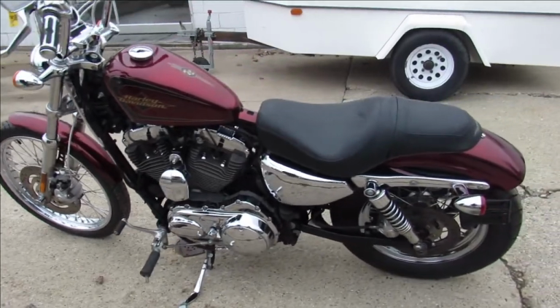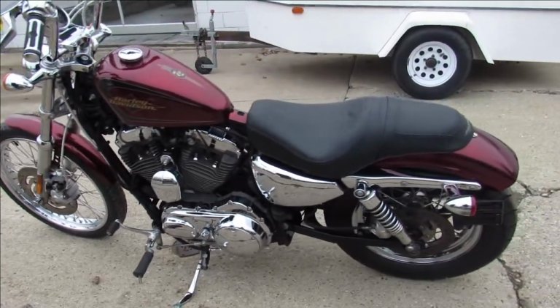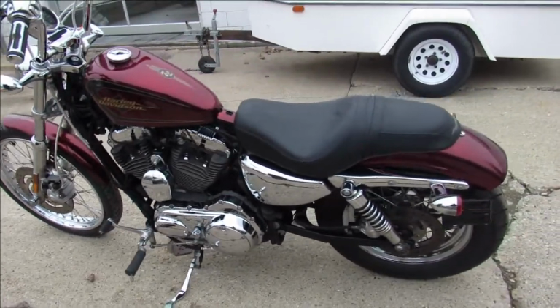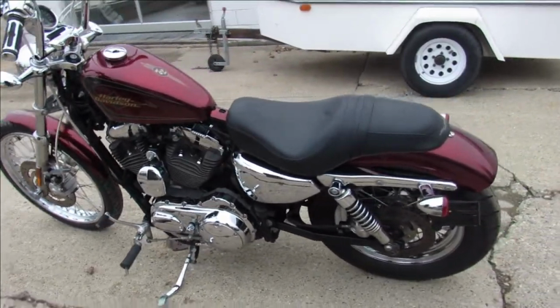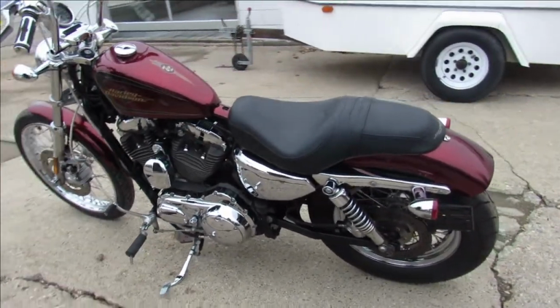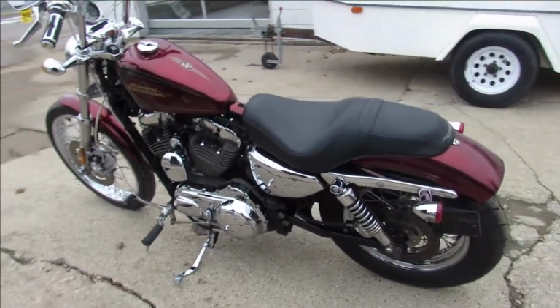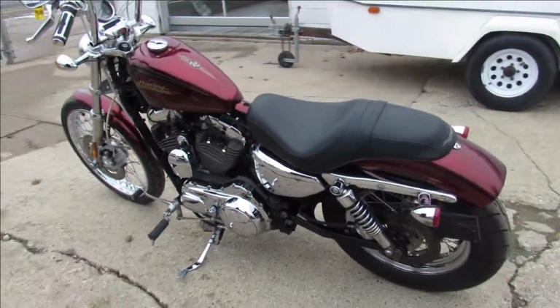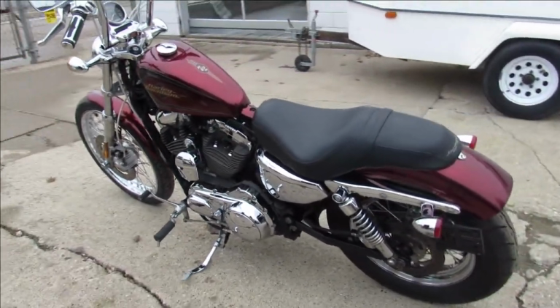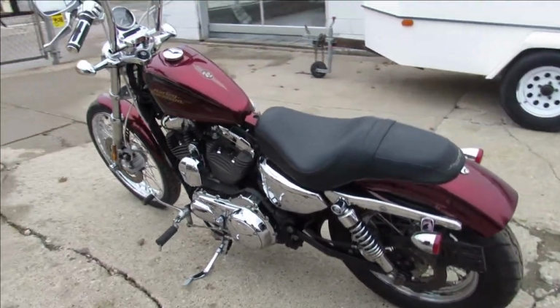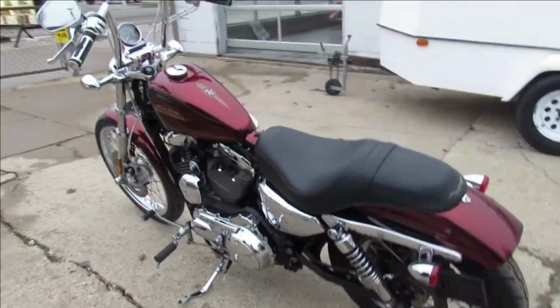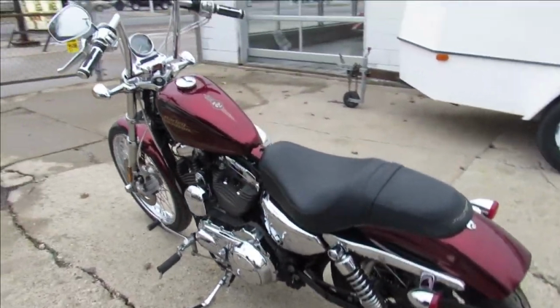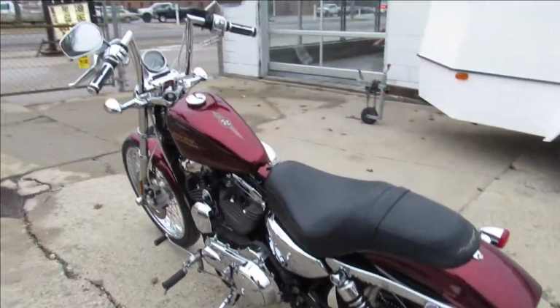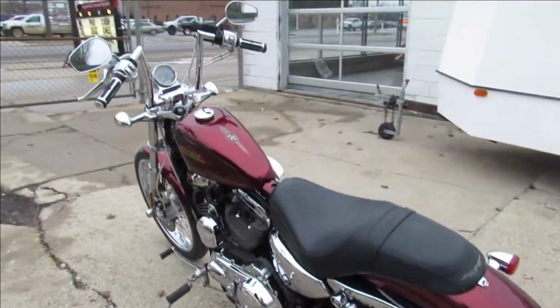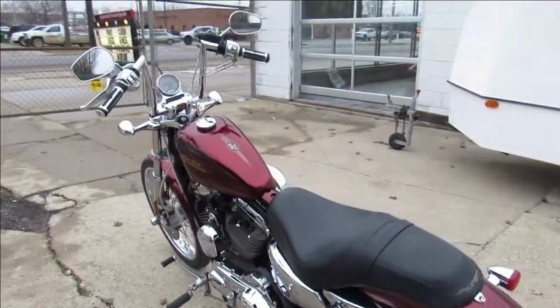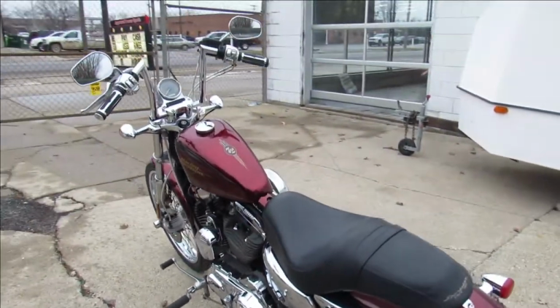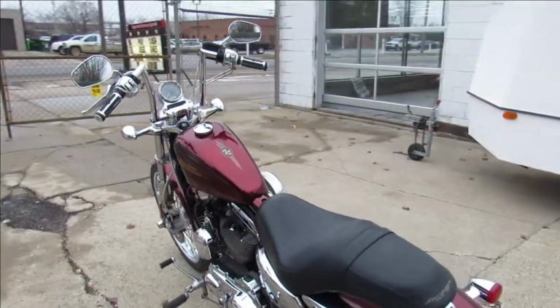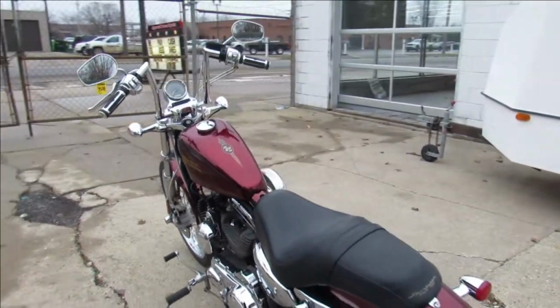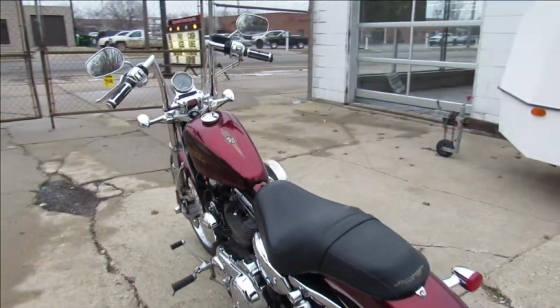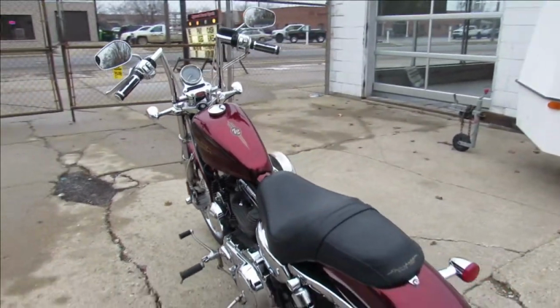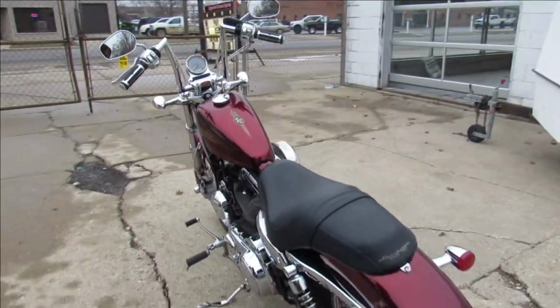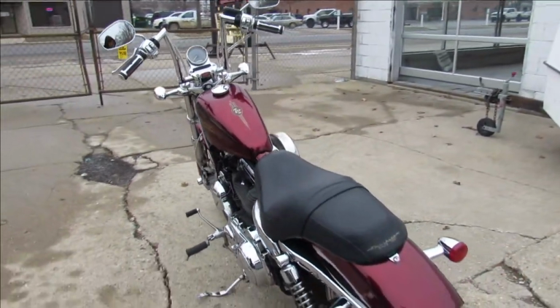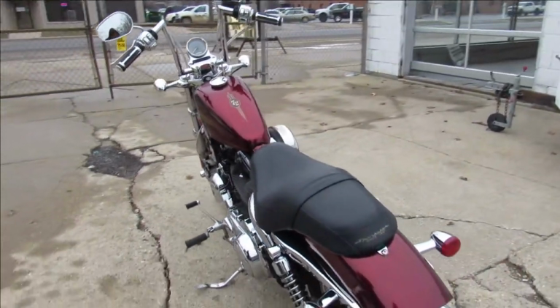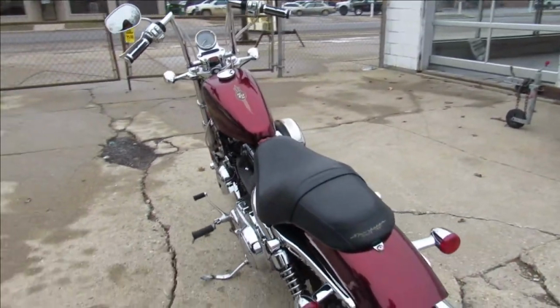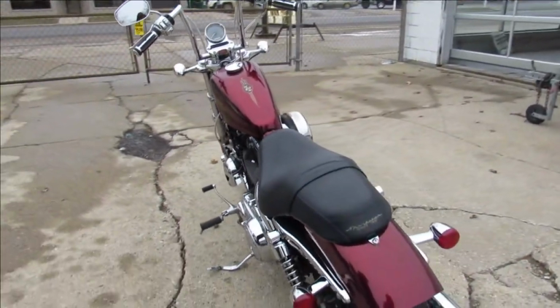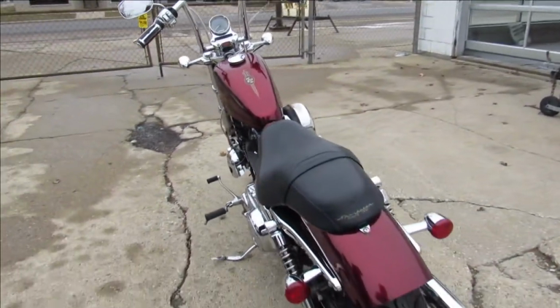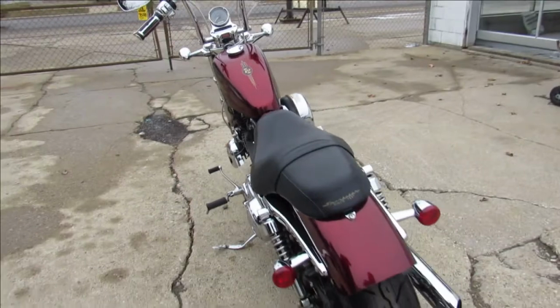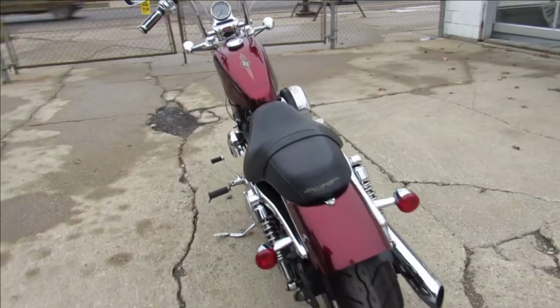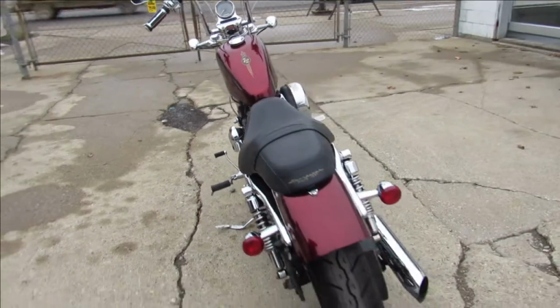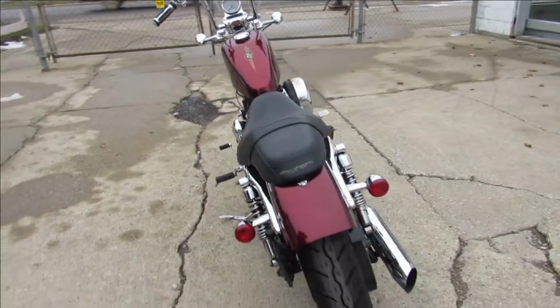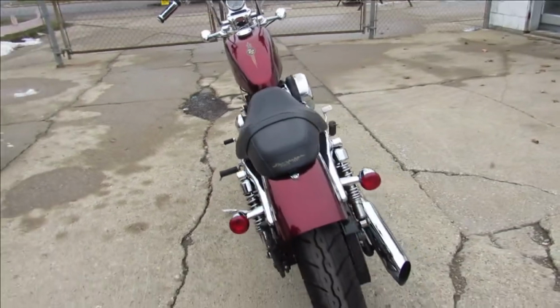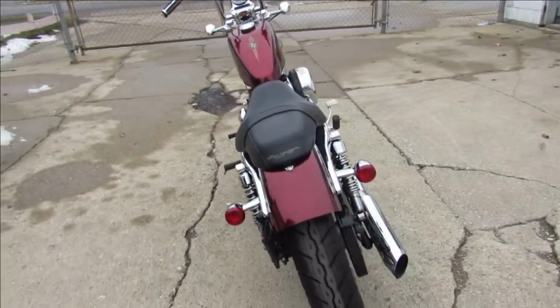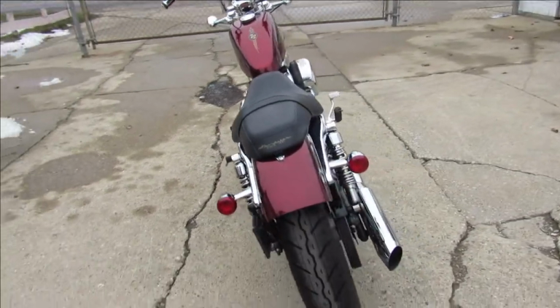It's a must see — pictures don't do it justice guys. Clean low miles, serviced at the dealership here and ready to go.